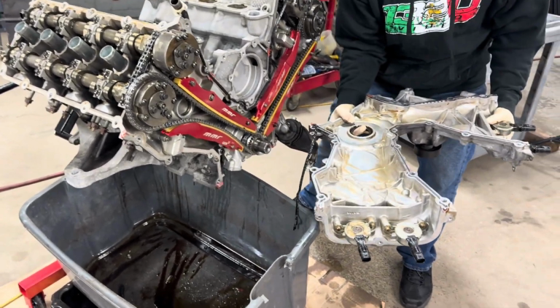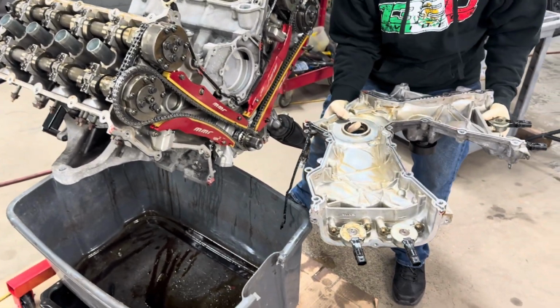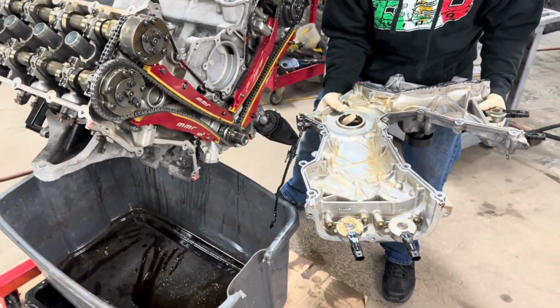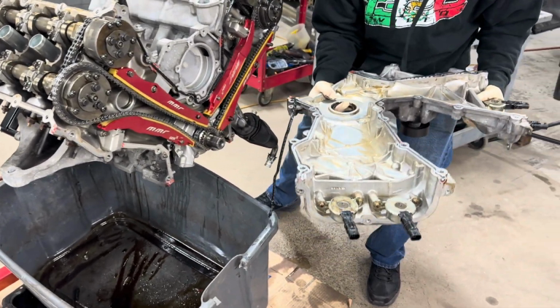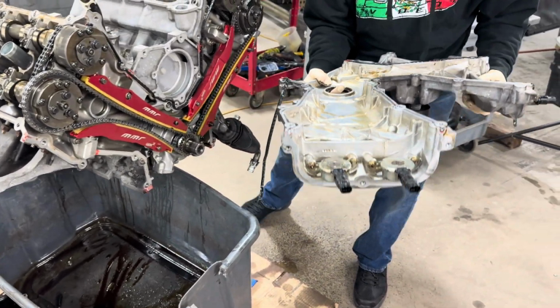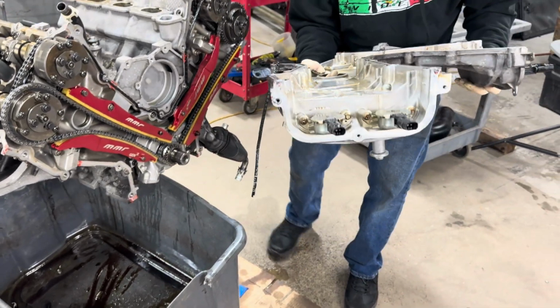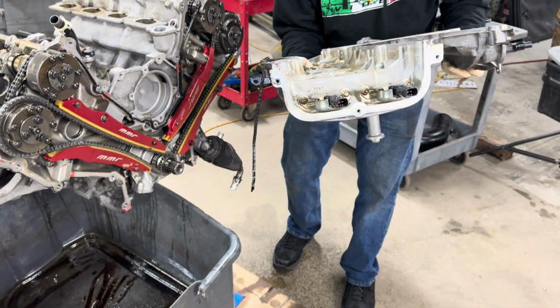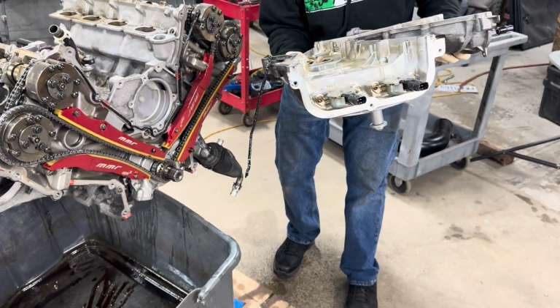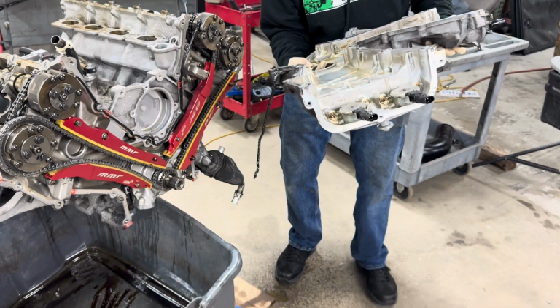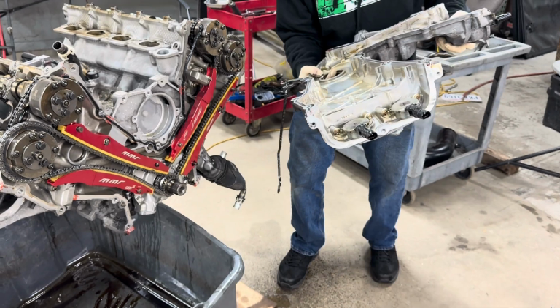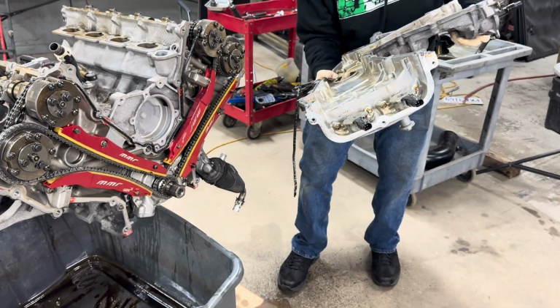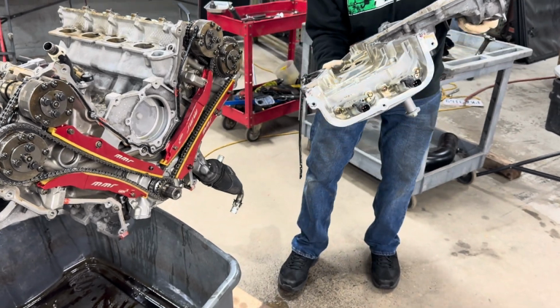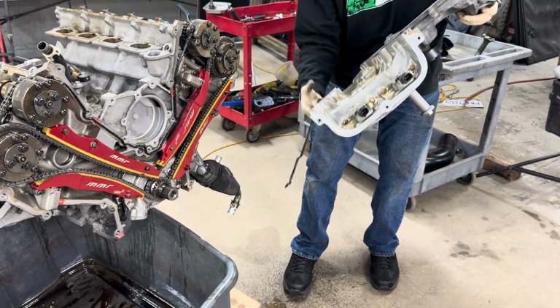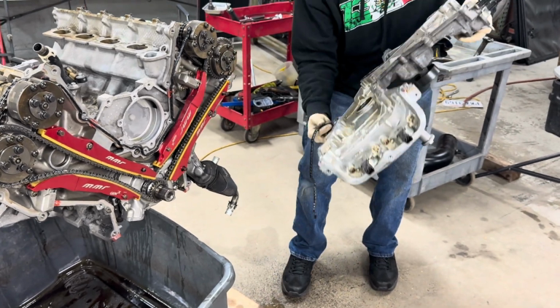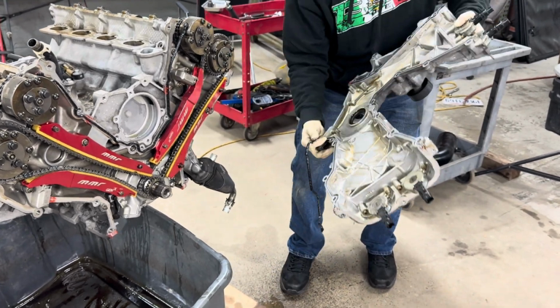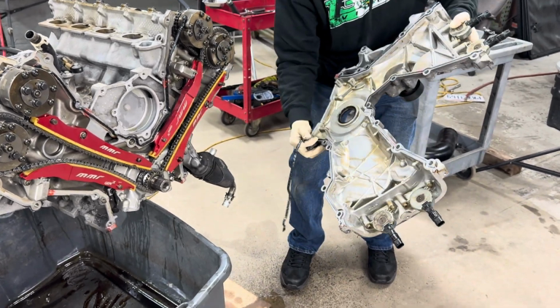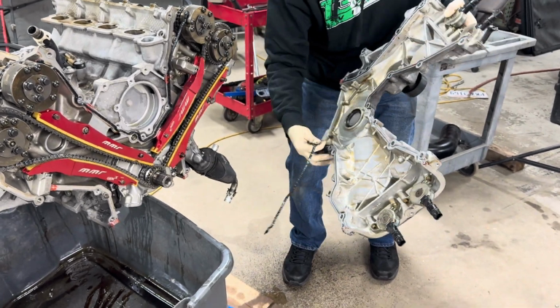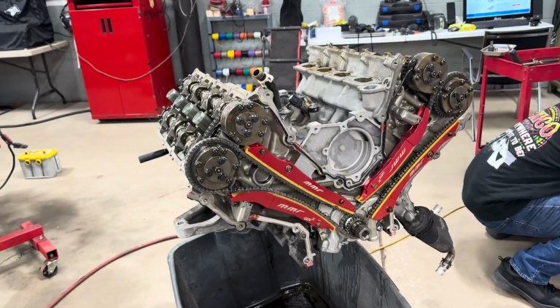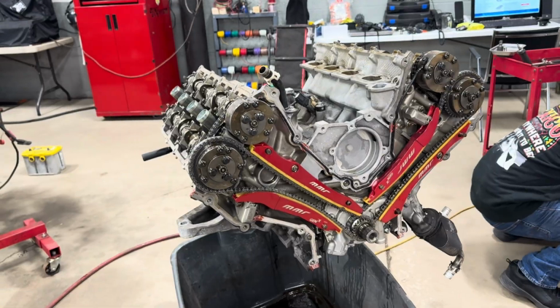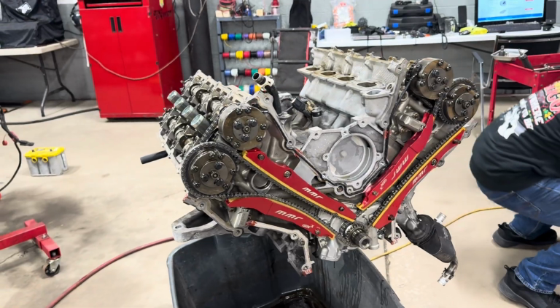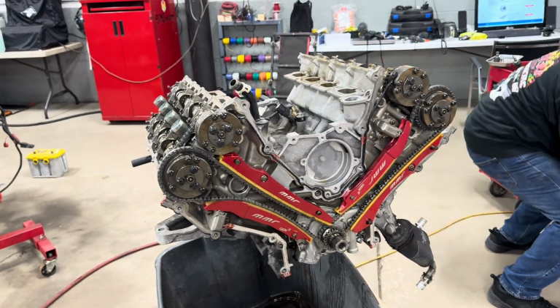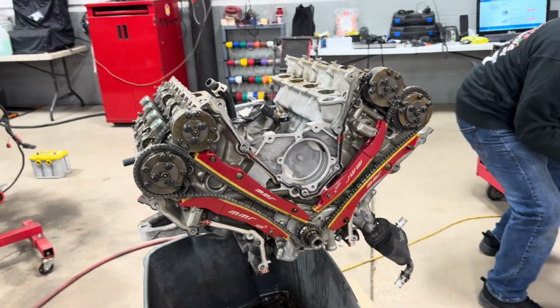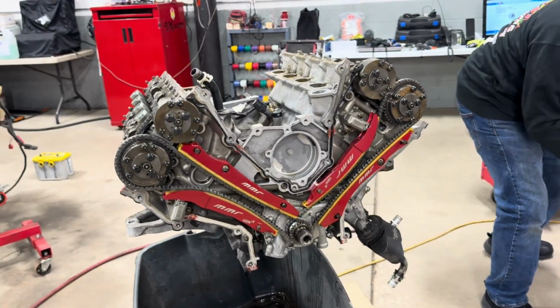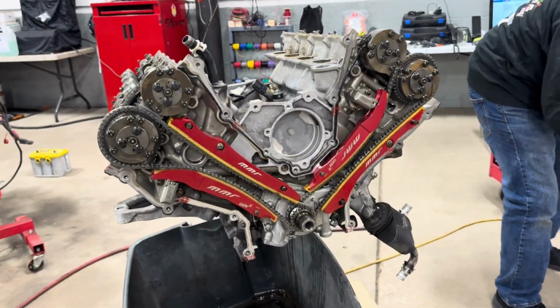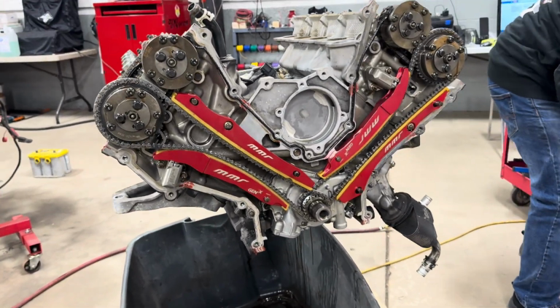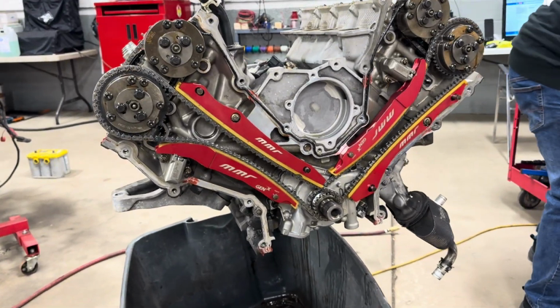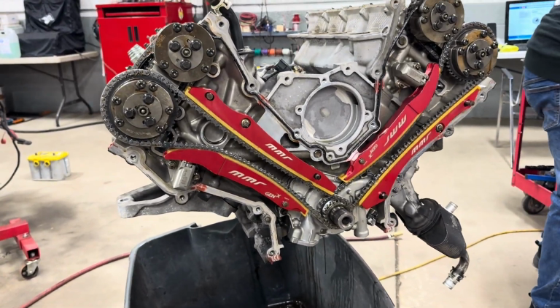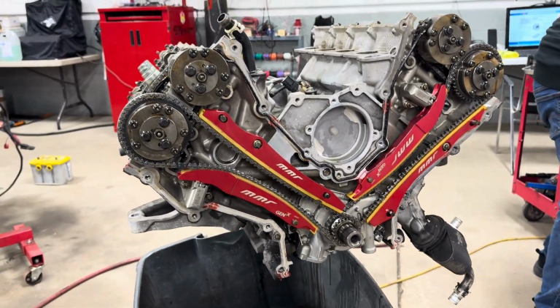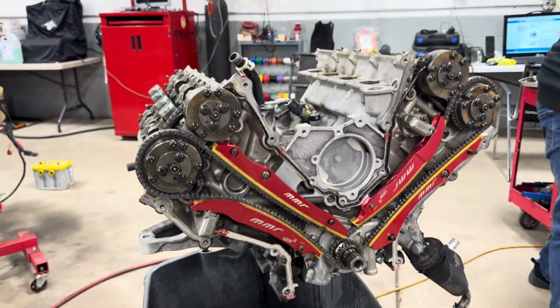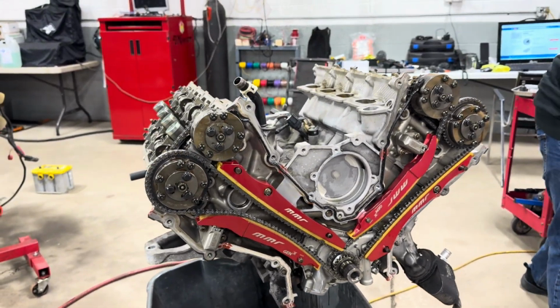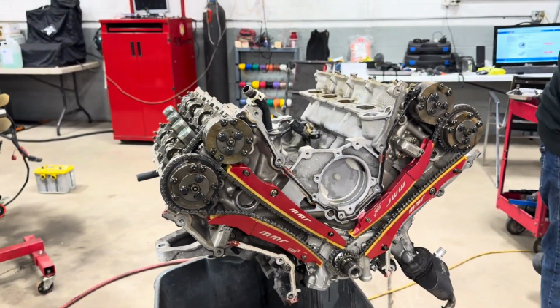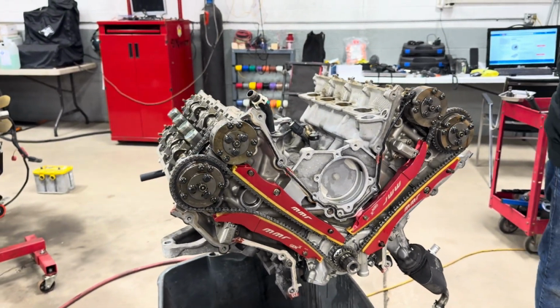Not too much in the front cover. Damn, ain't seen those in a minute.